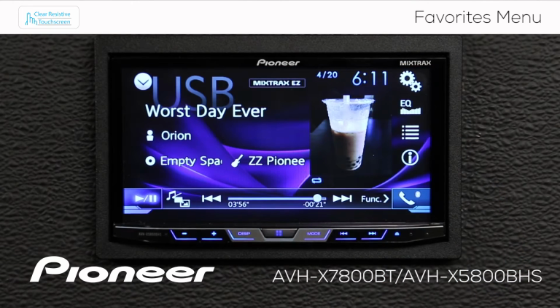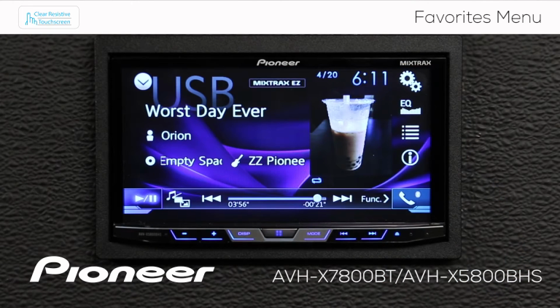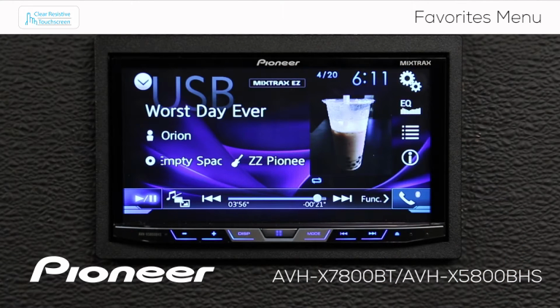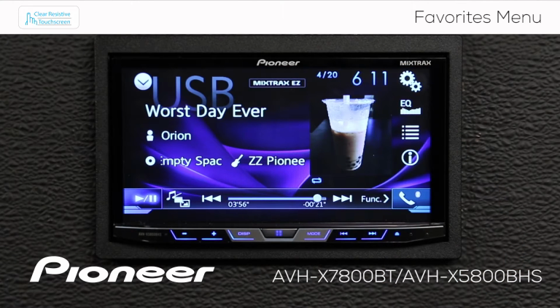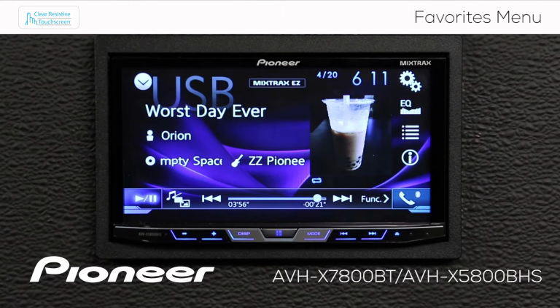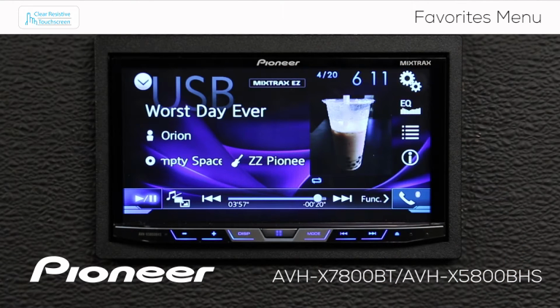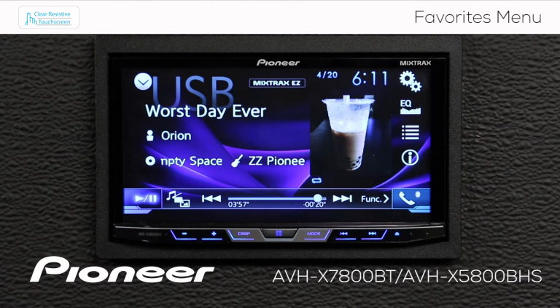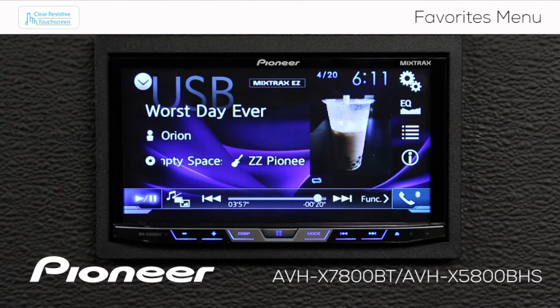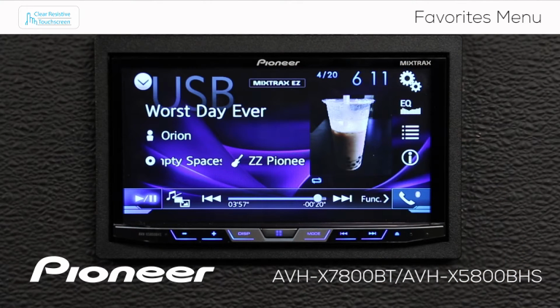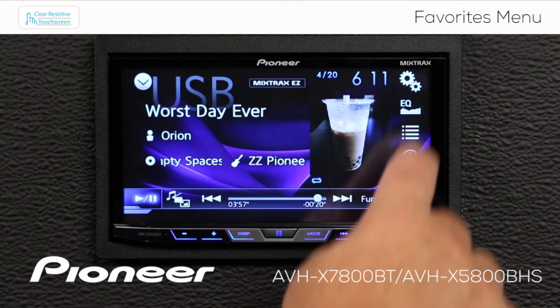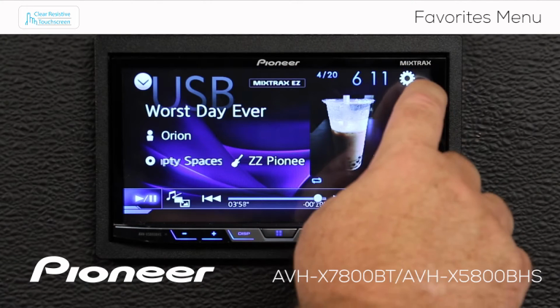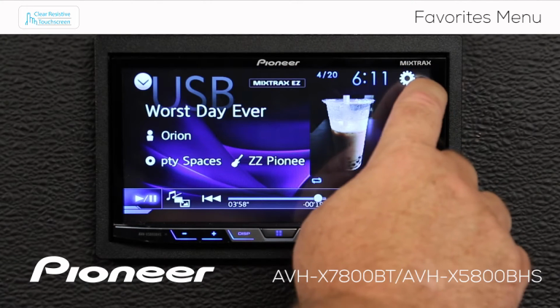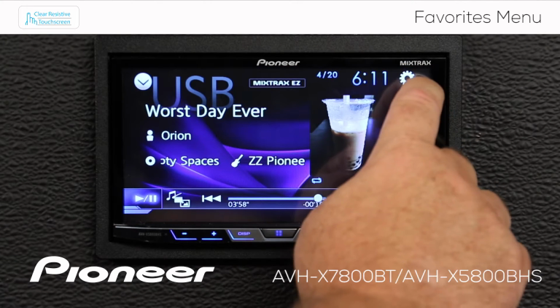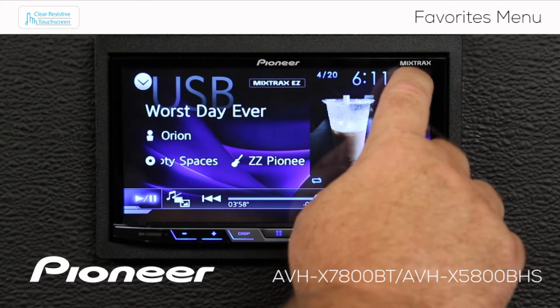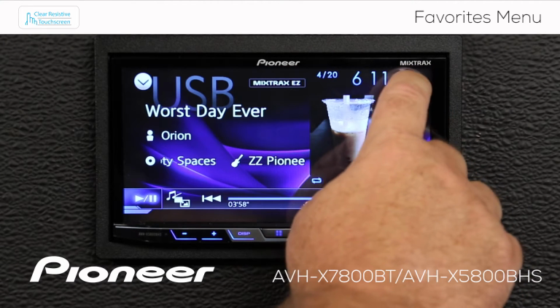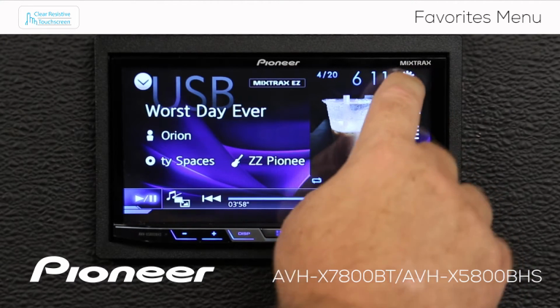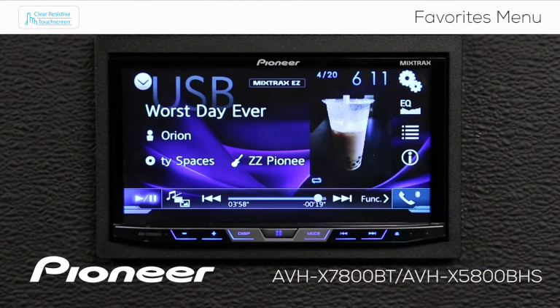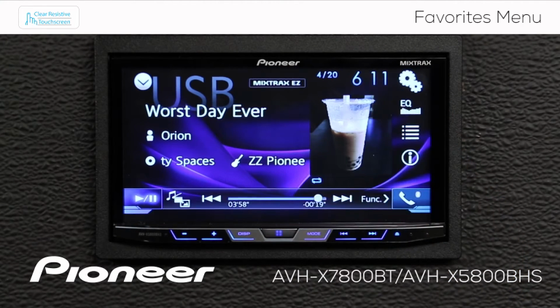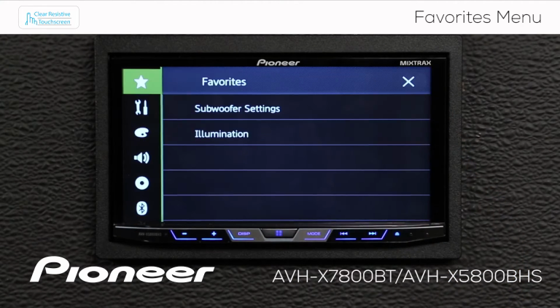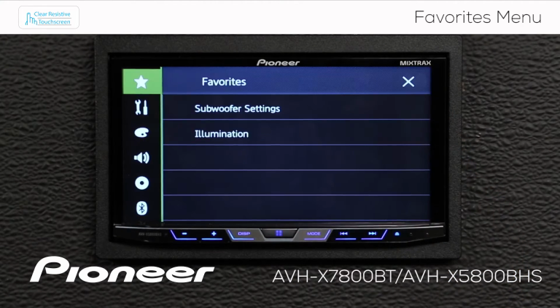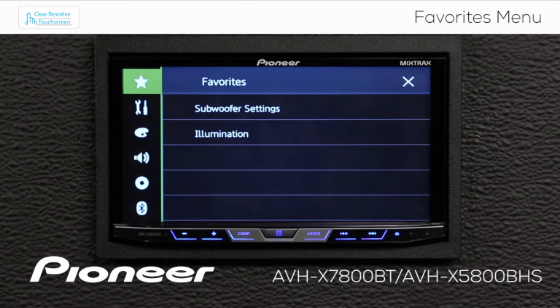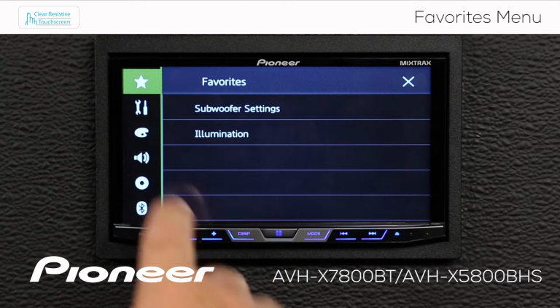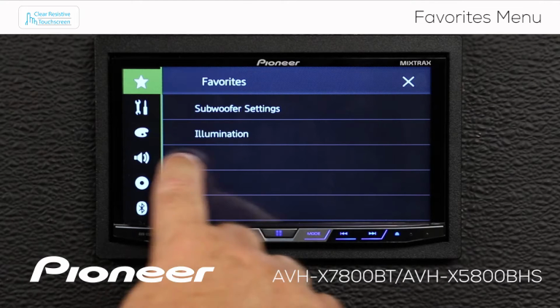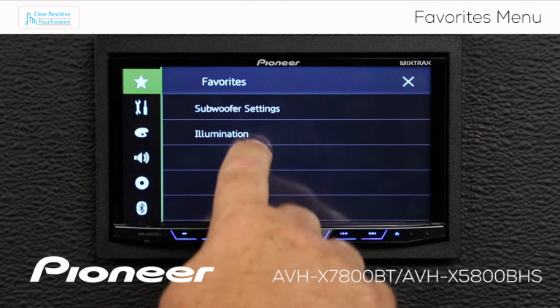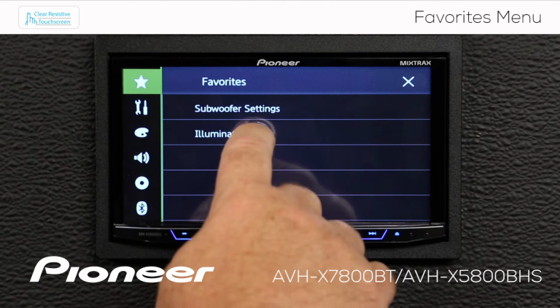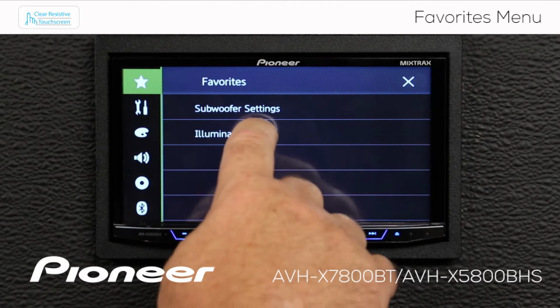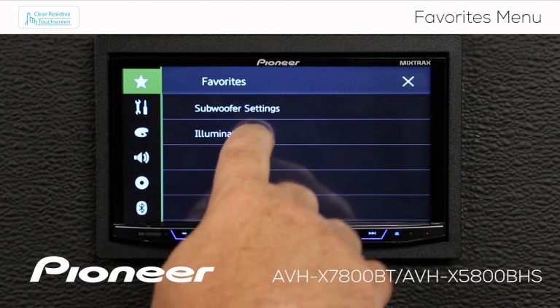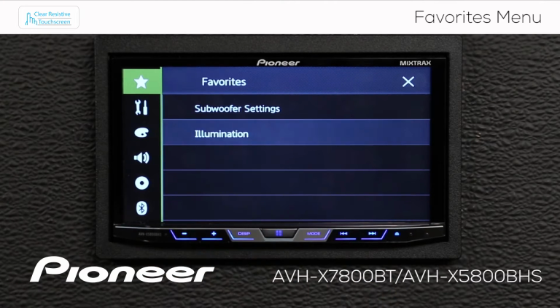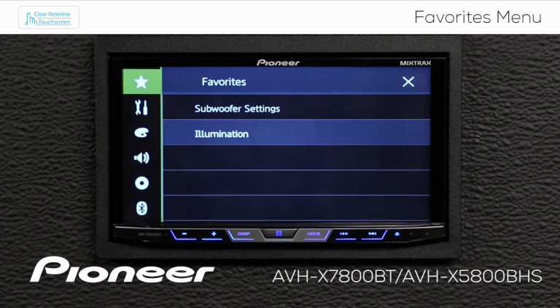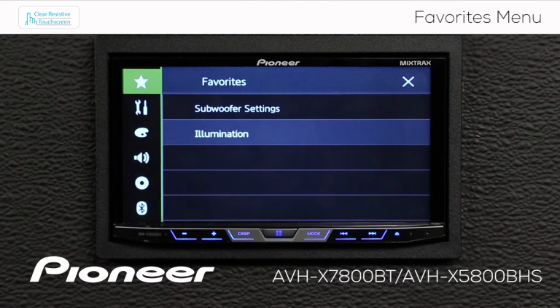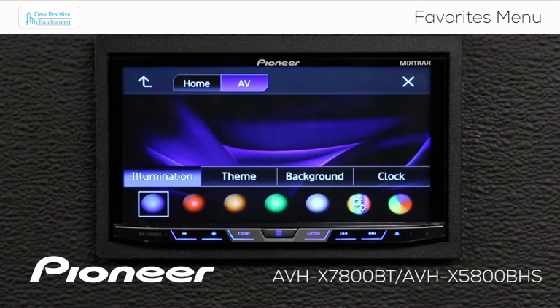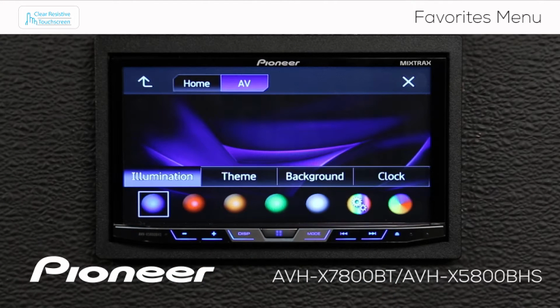If I want to adjust the illumination, I can quickly get there by touching the gears, and here are my illumination settings.